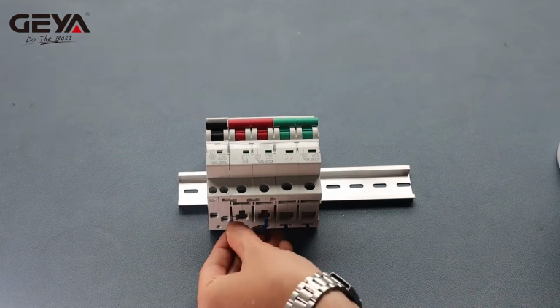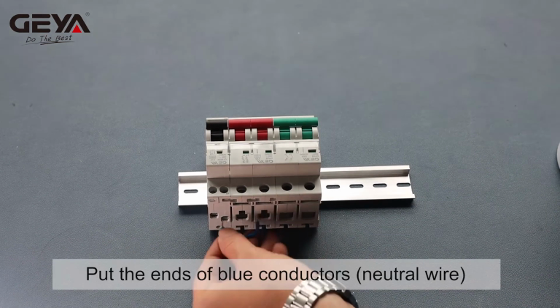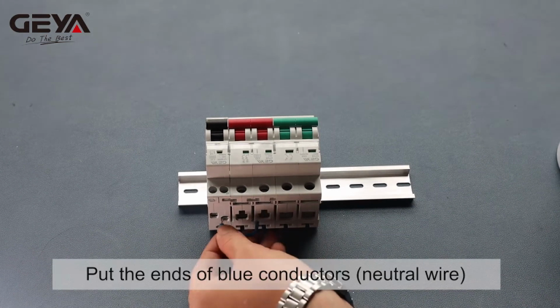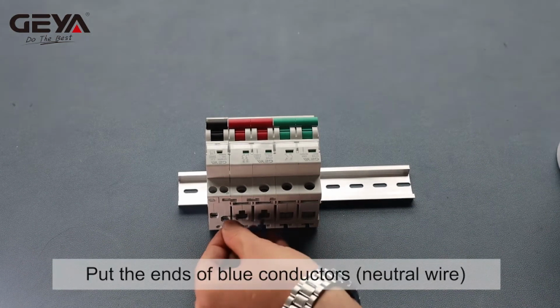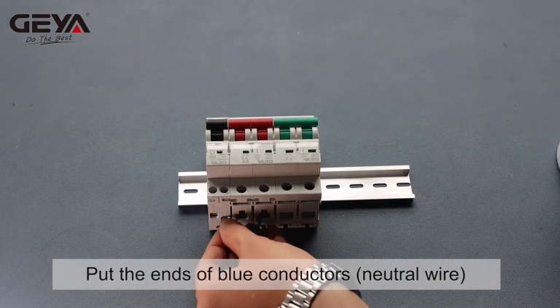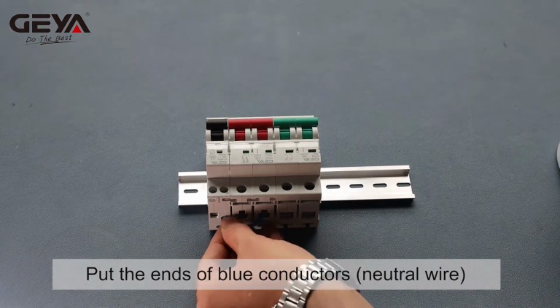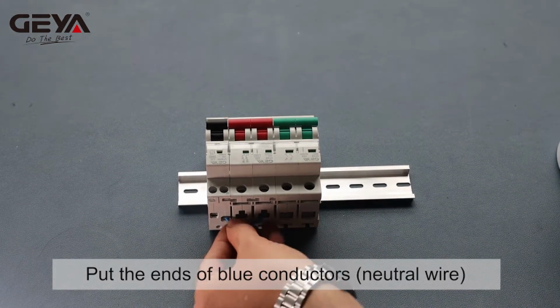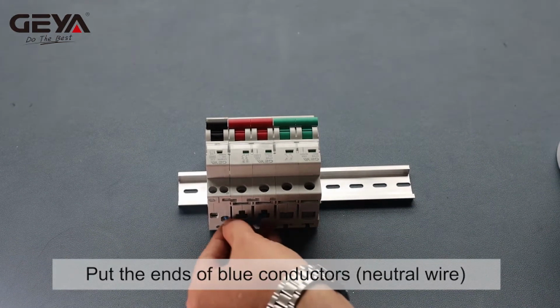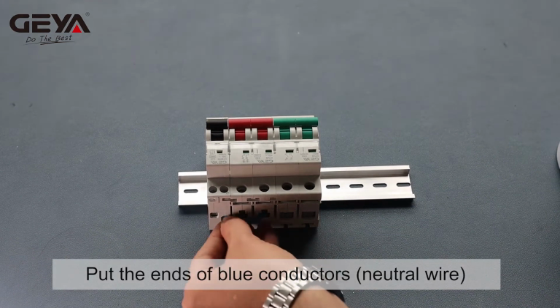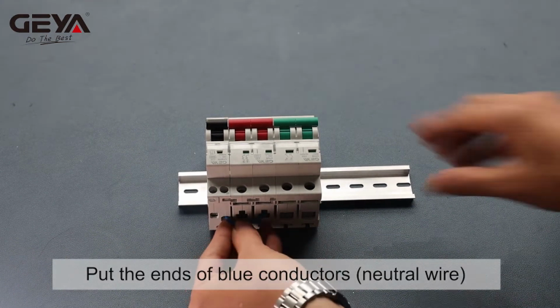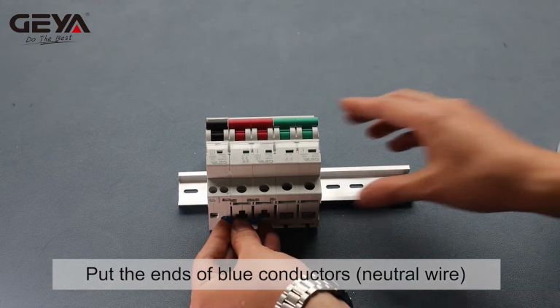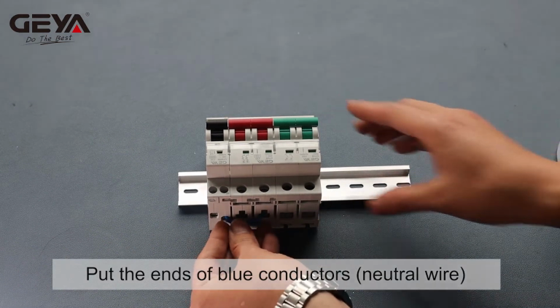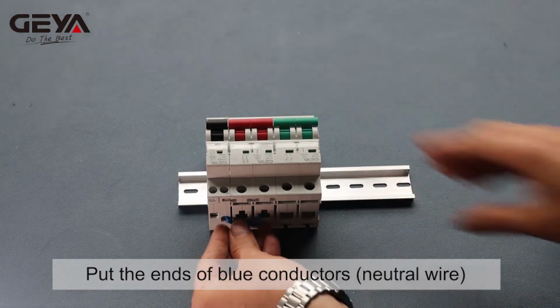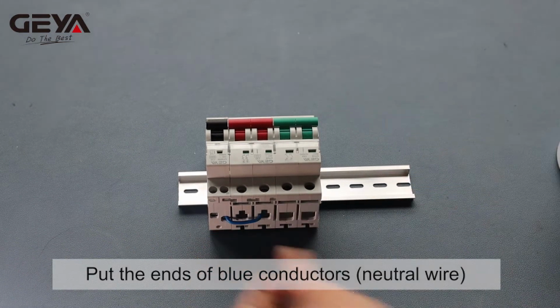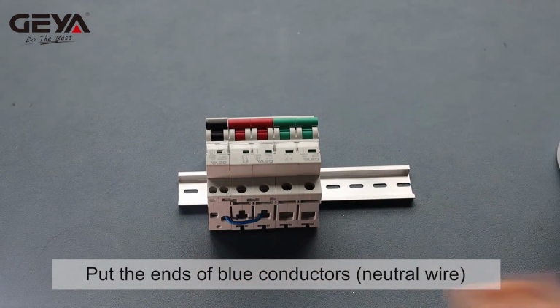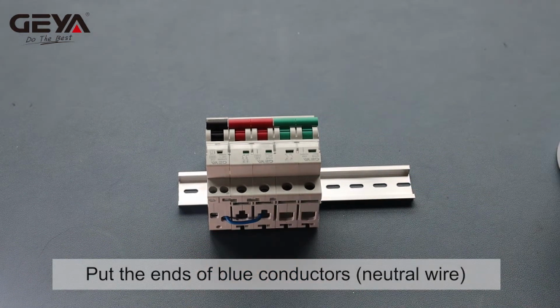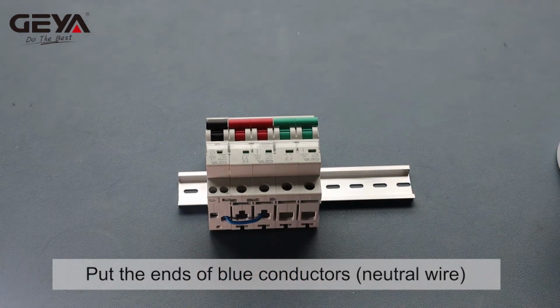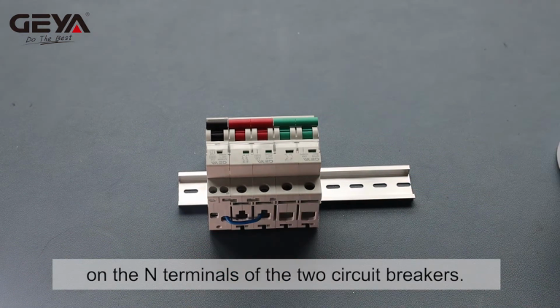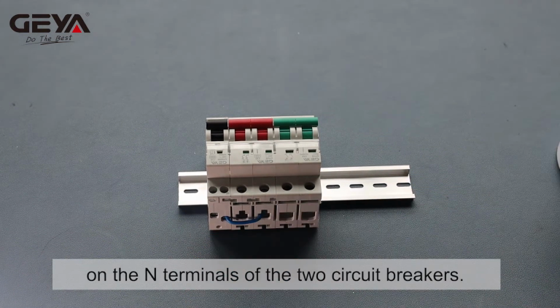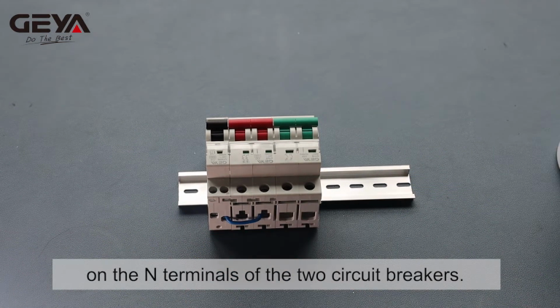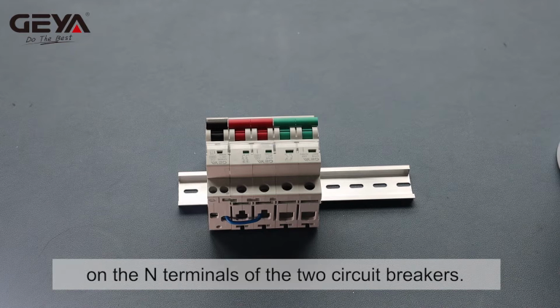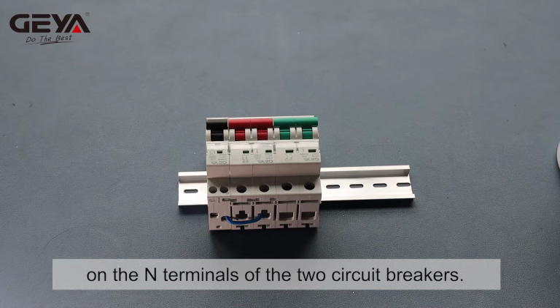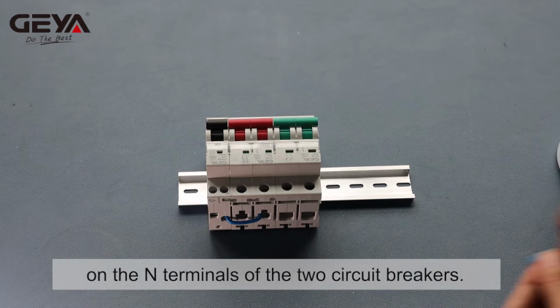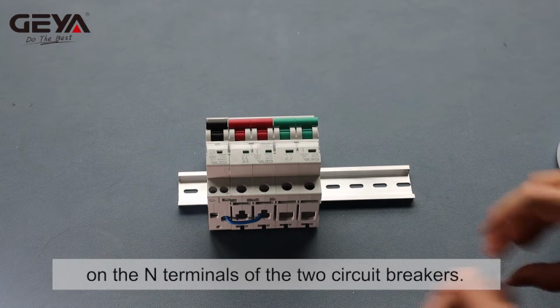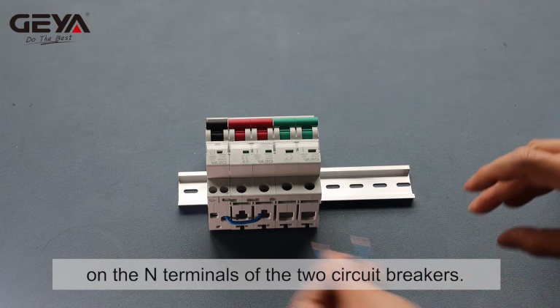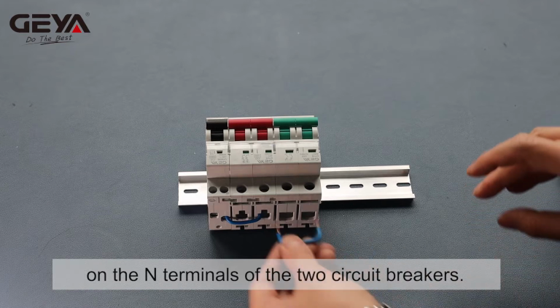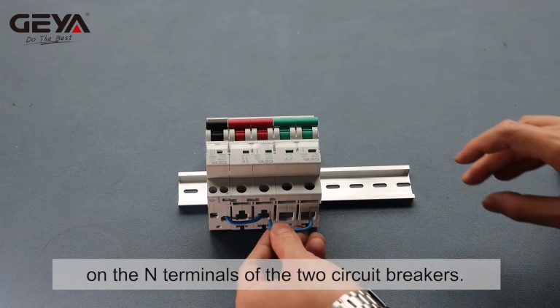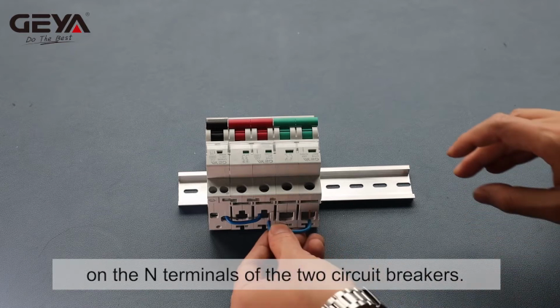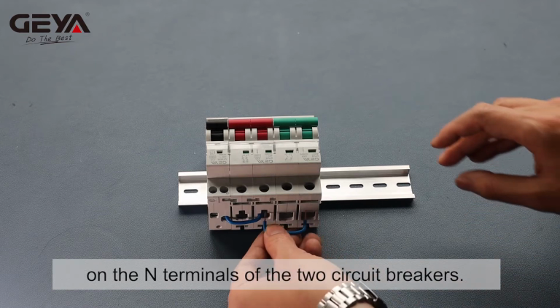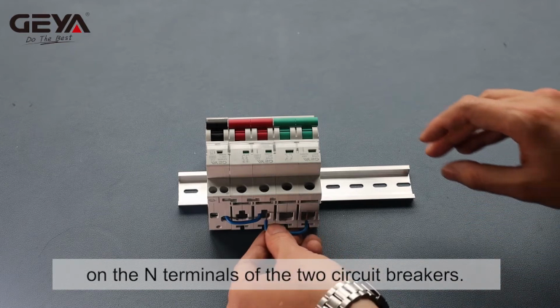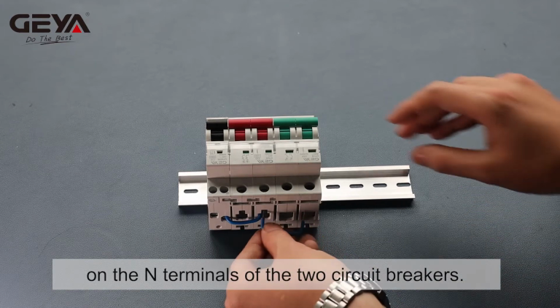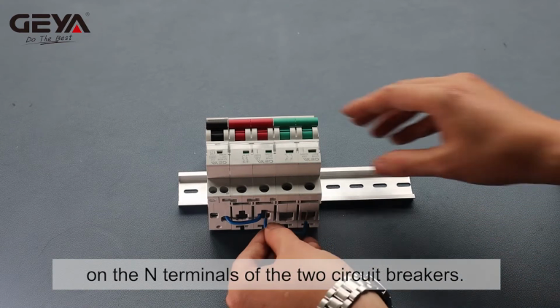Put the ends of blue conductors, the neutral wire, on the end terminals of the two circuit breakers.